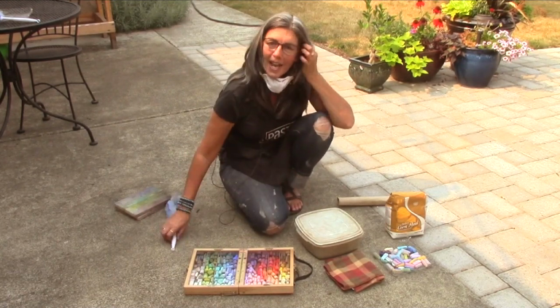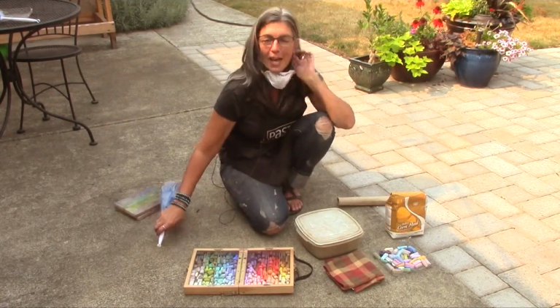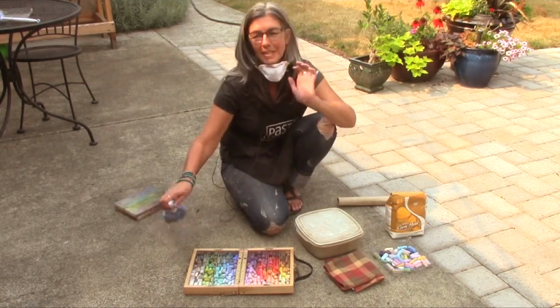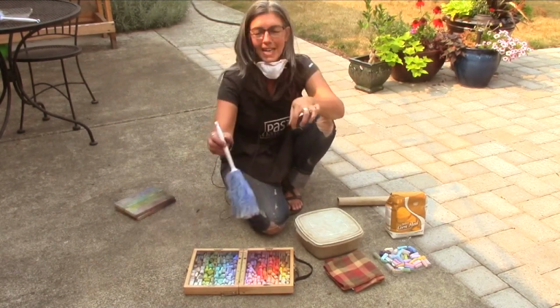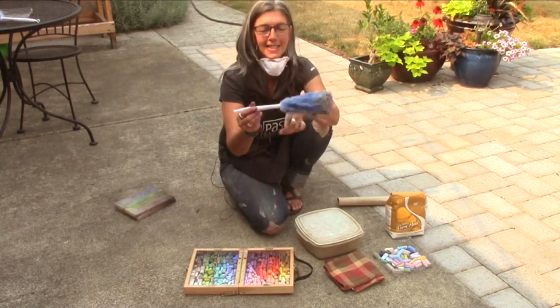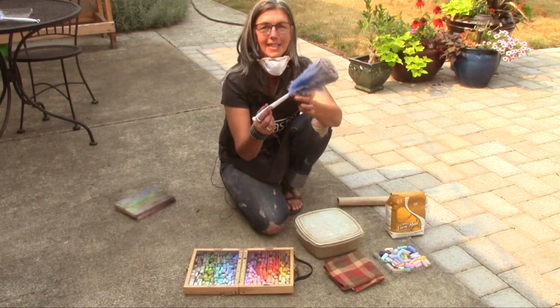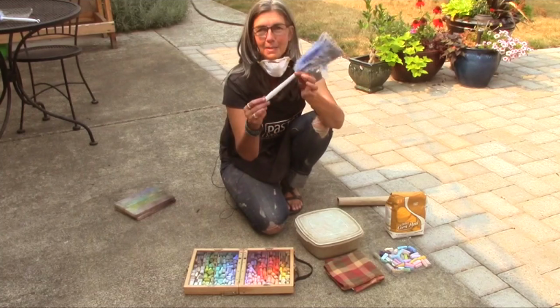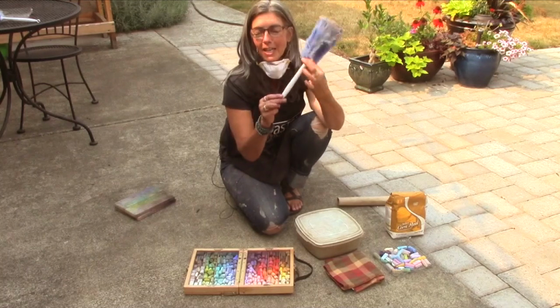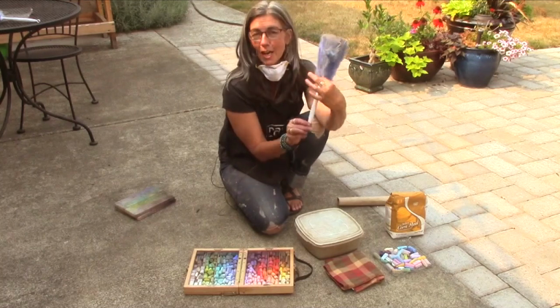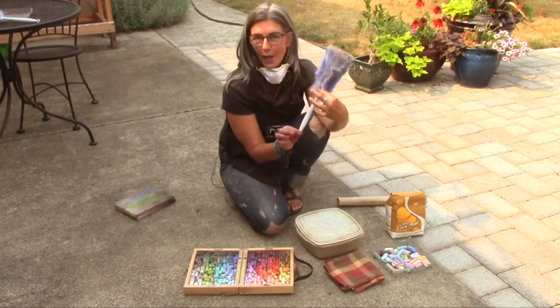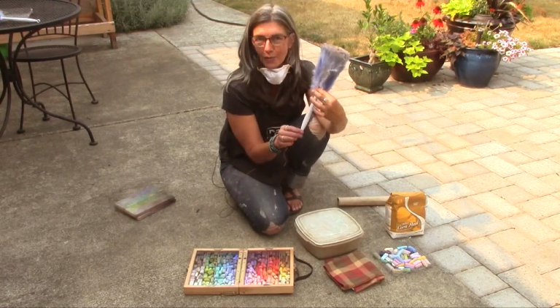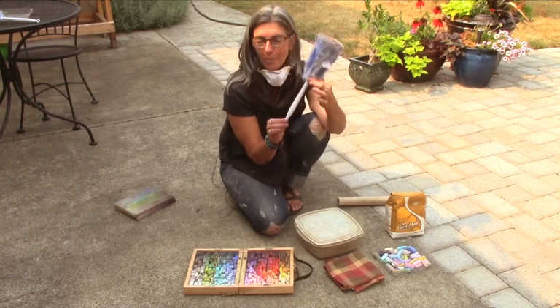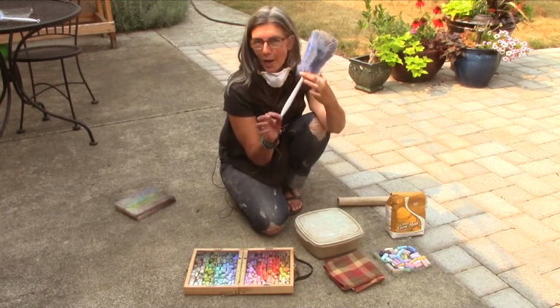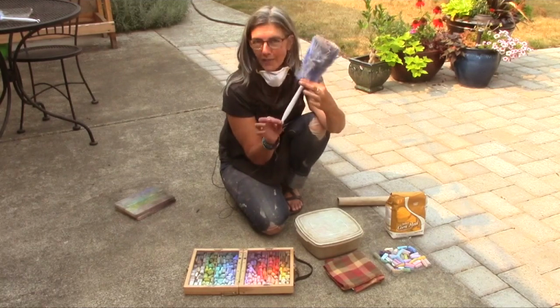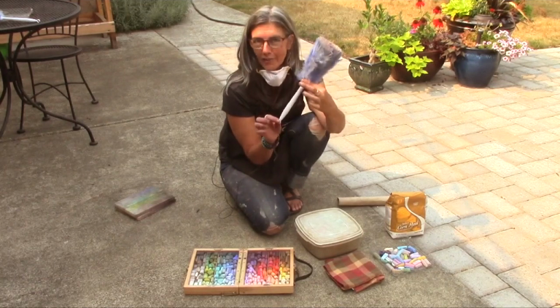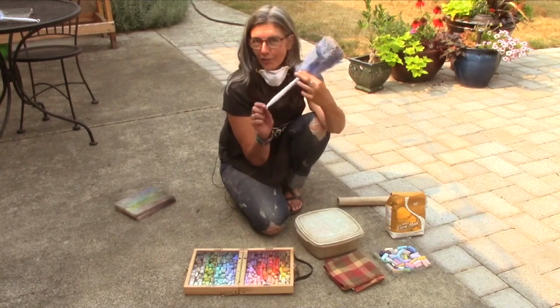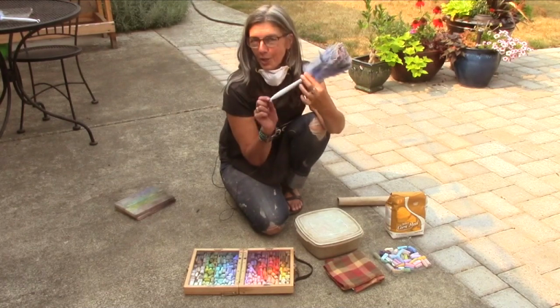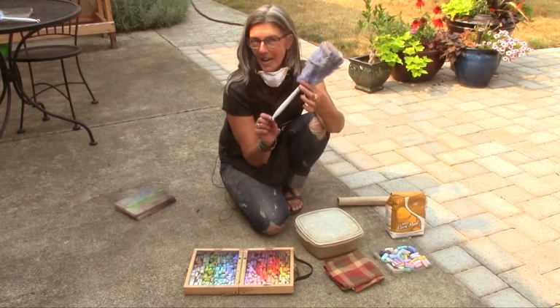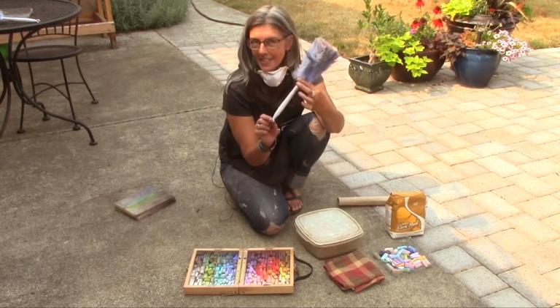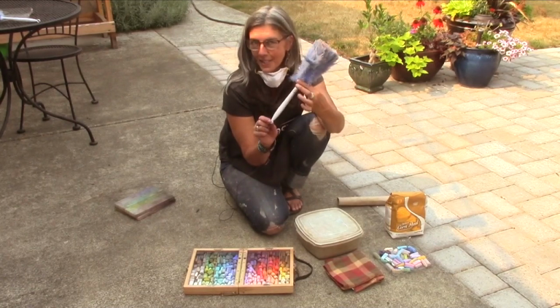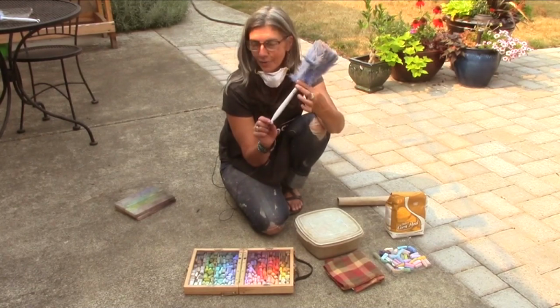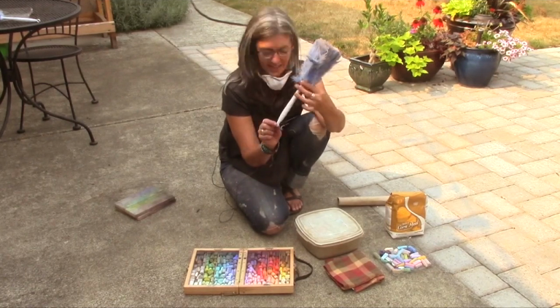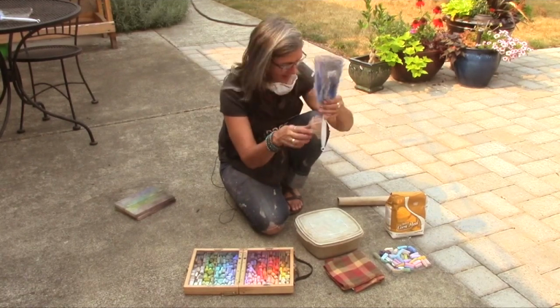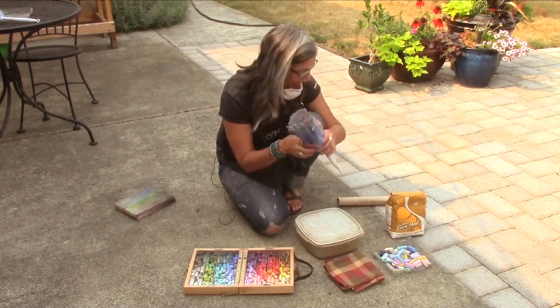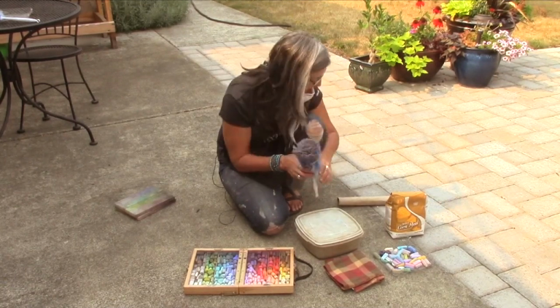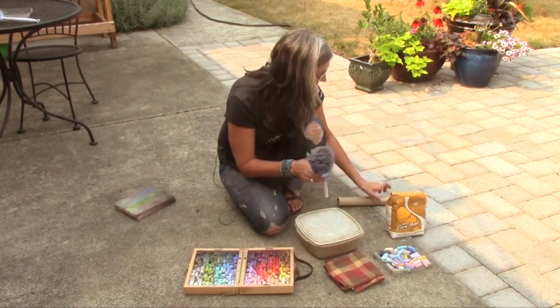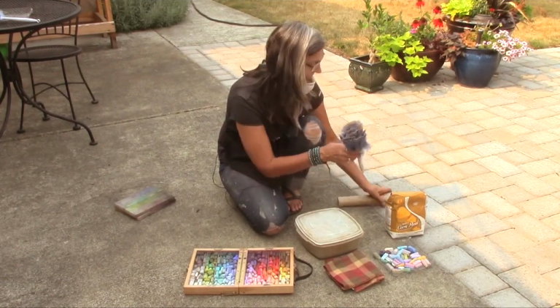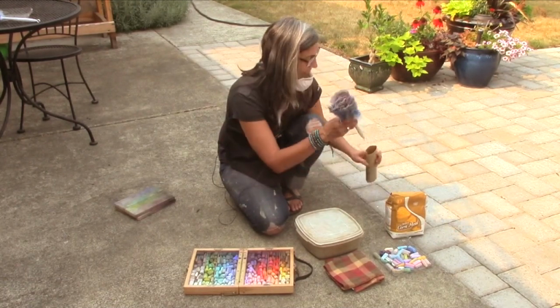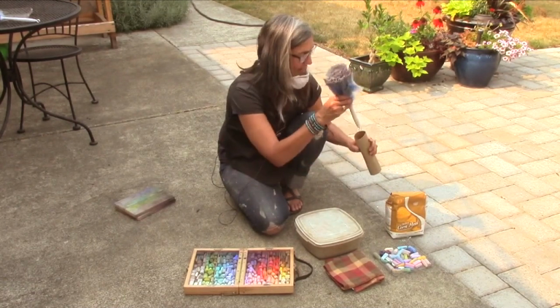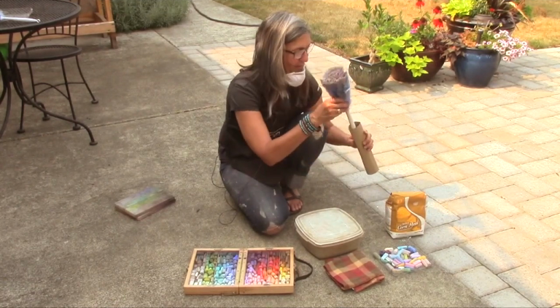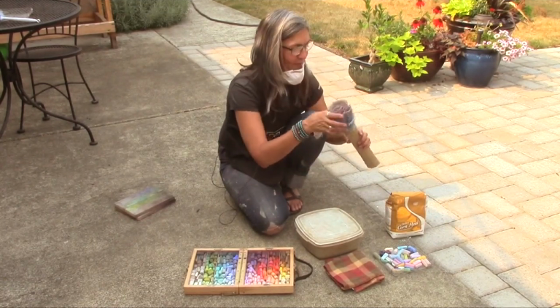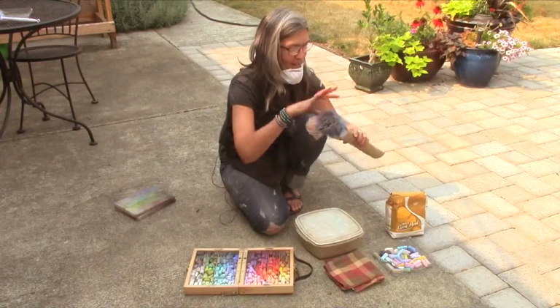And there you go — it's really nifty. Besides that, these make a wonderful party favor for your pastel friends, right? So that's really fun.